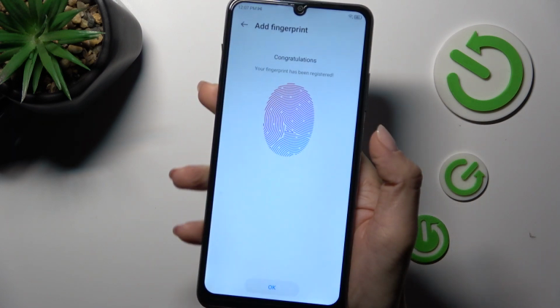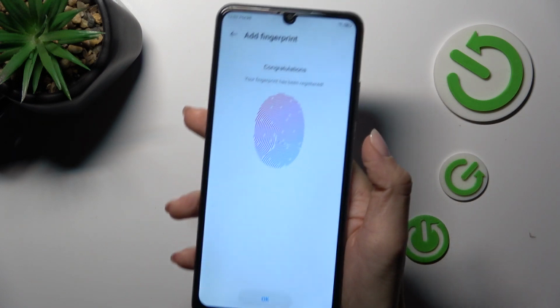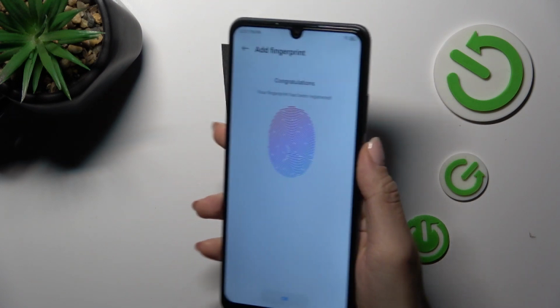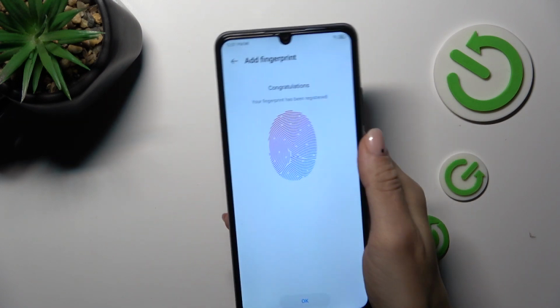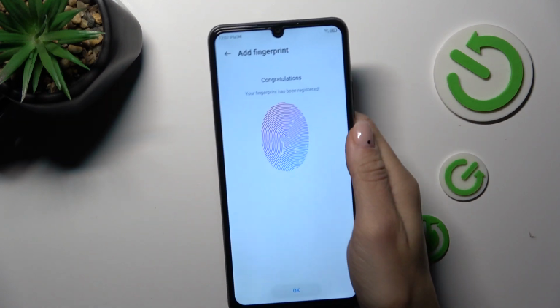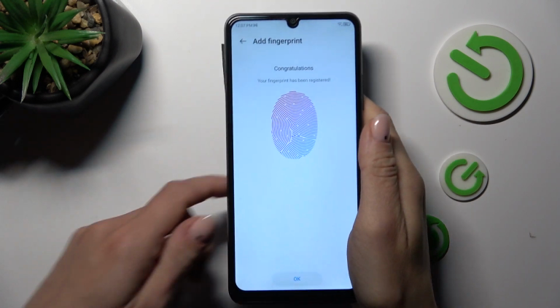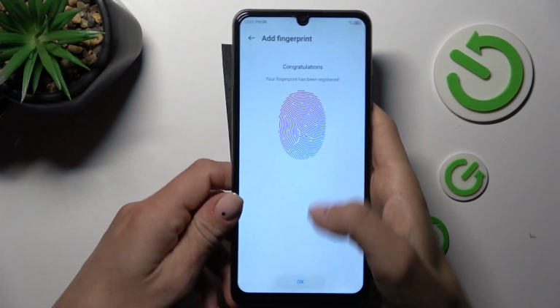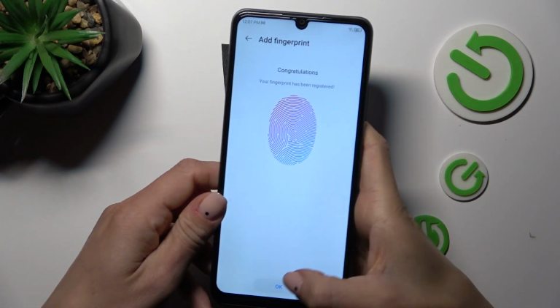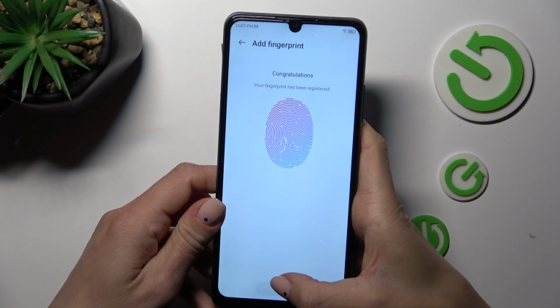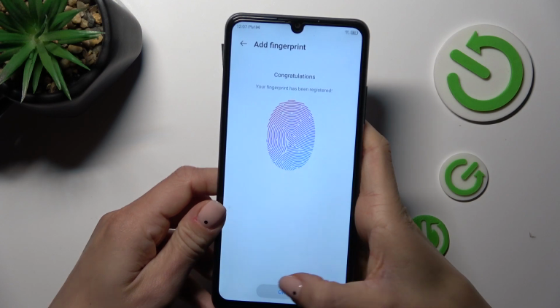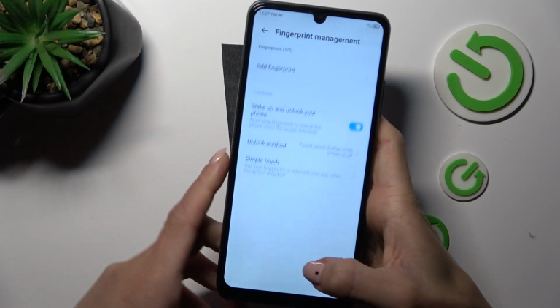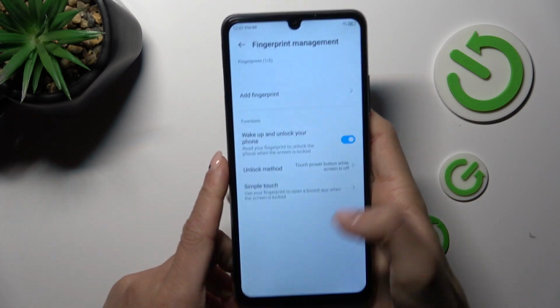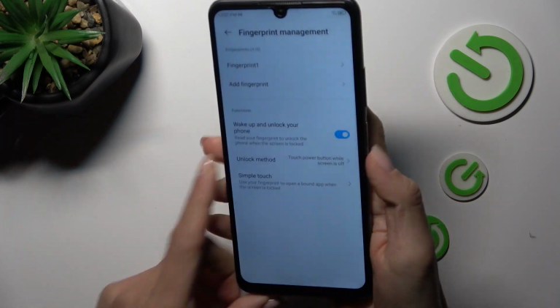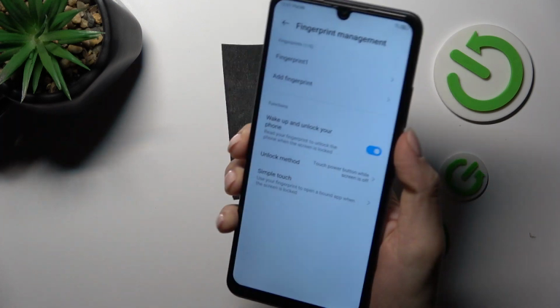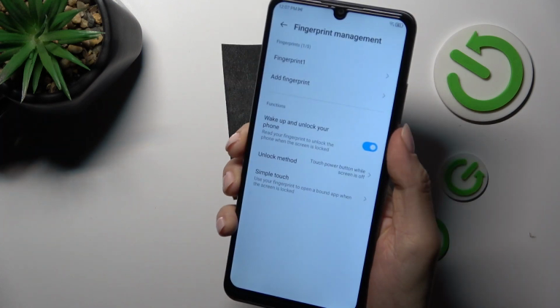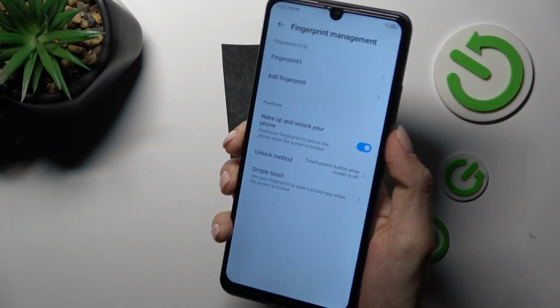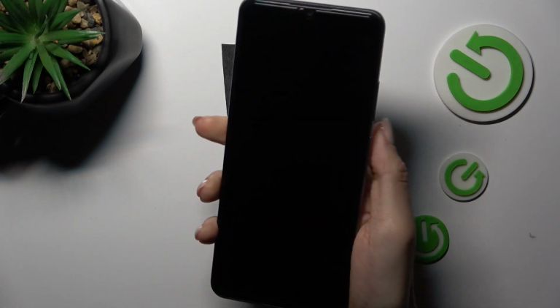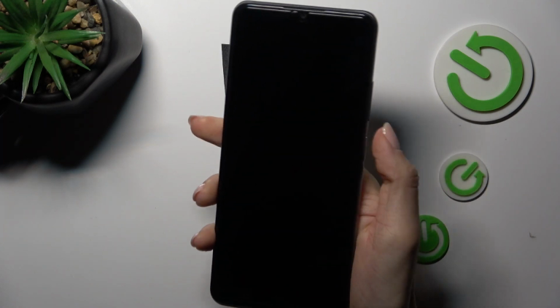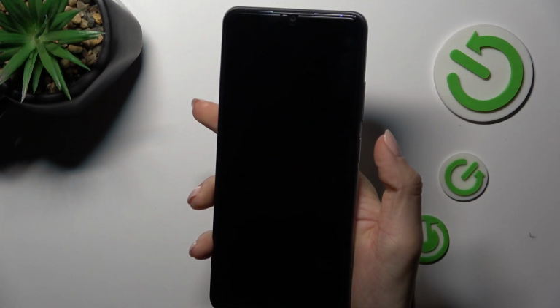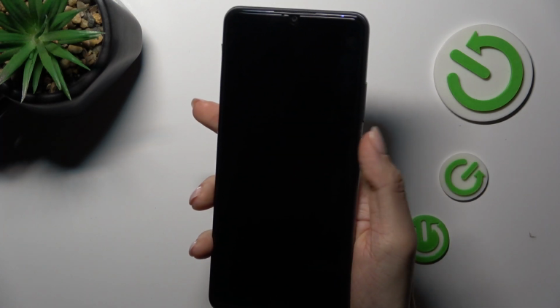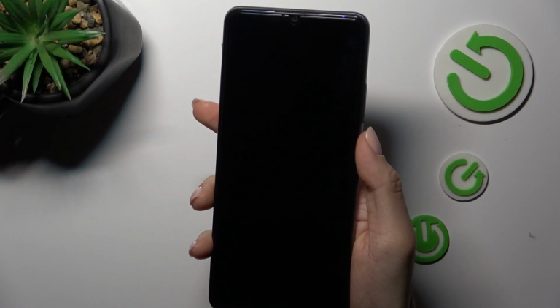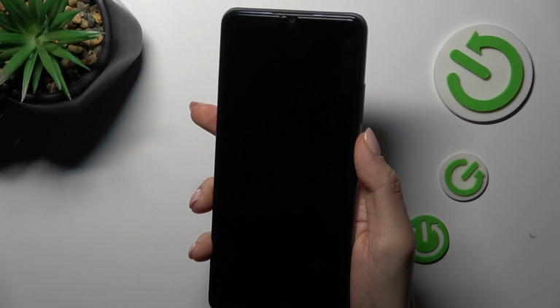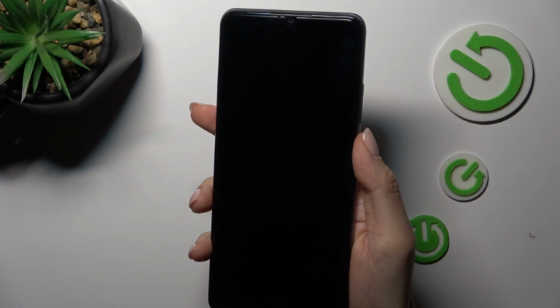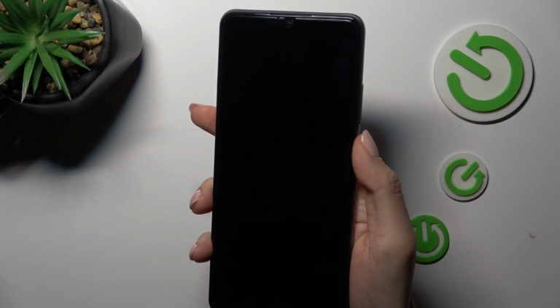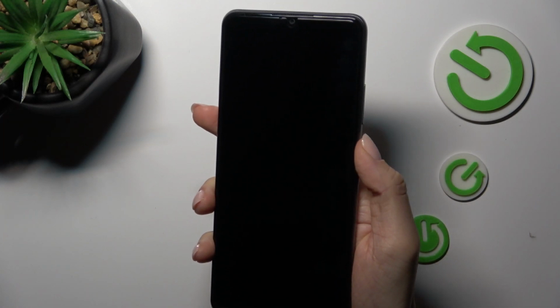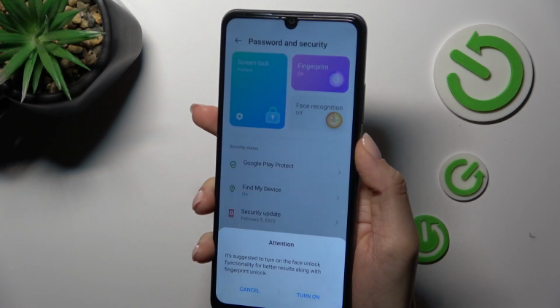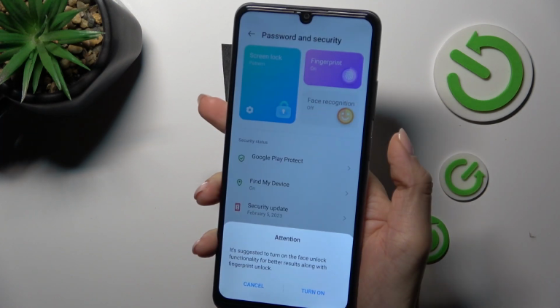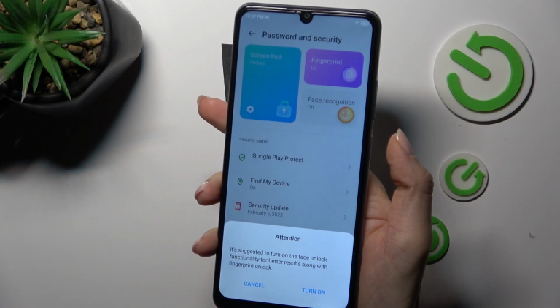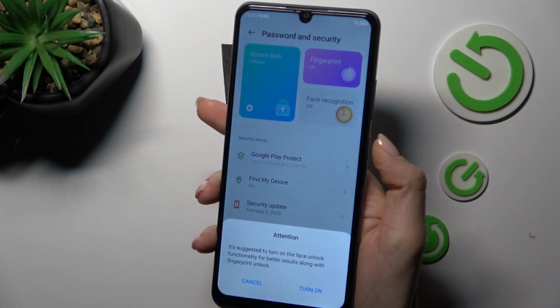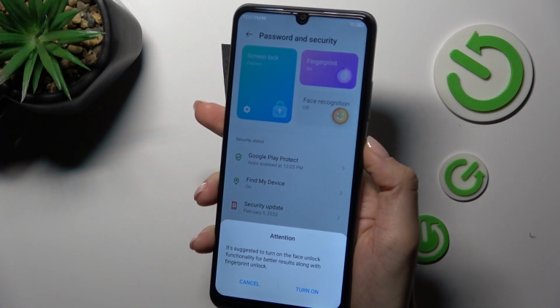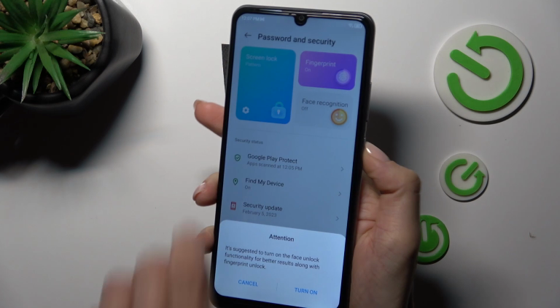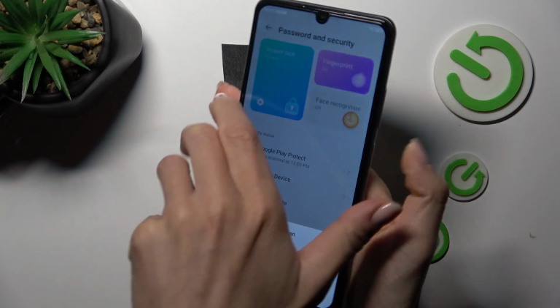And that's it. As you can see, it has been done. Tap on OK. And from now on, you can unlock your device with this fingerprint.